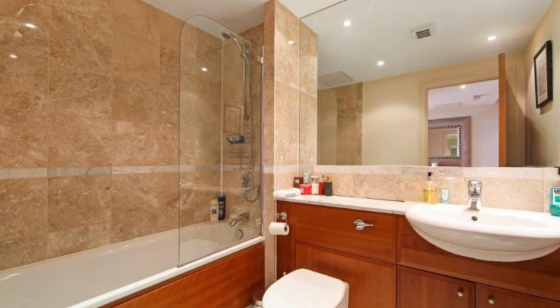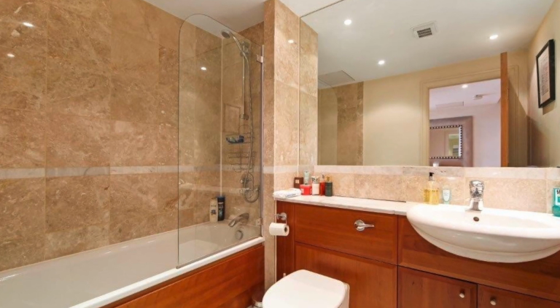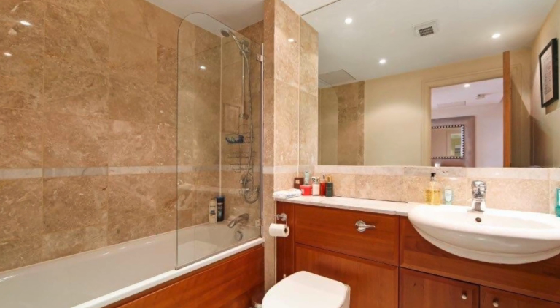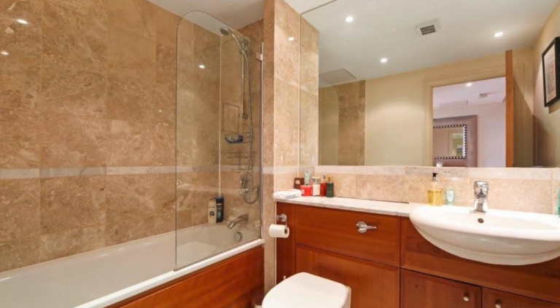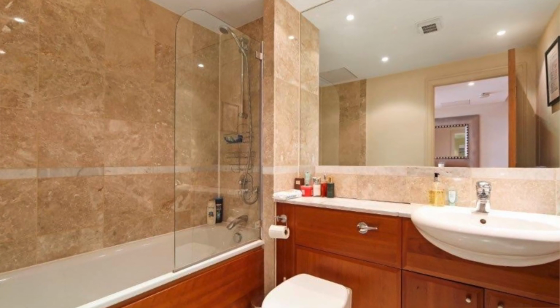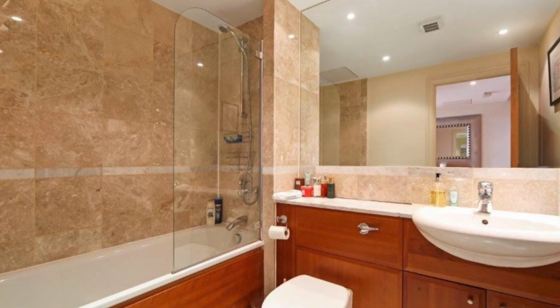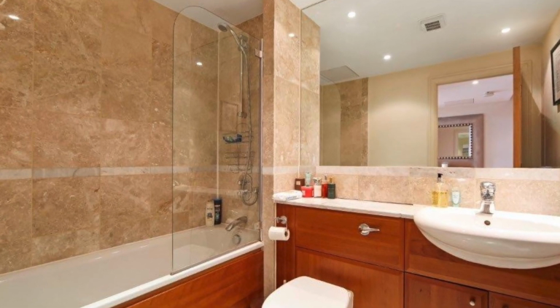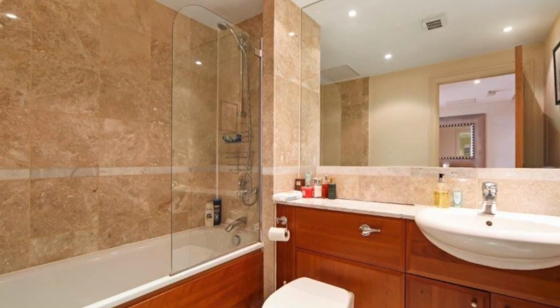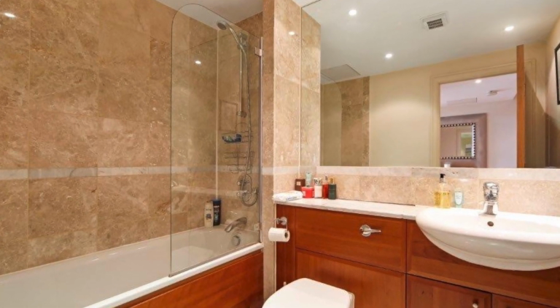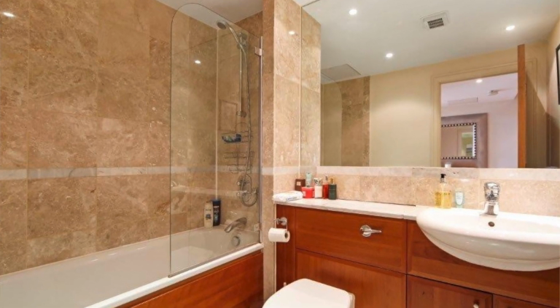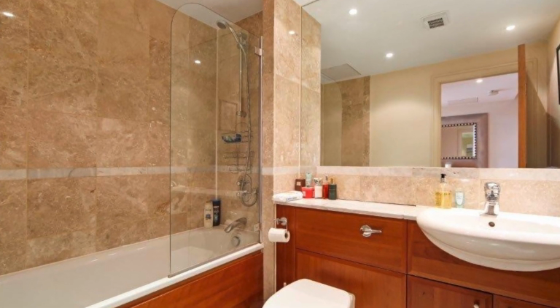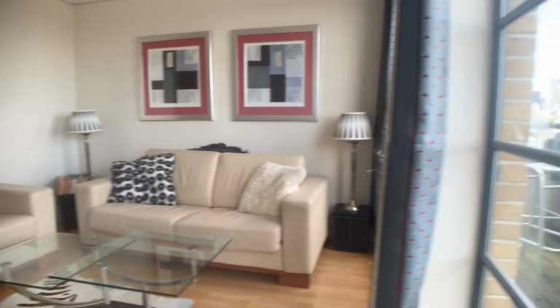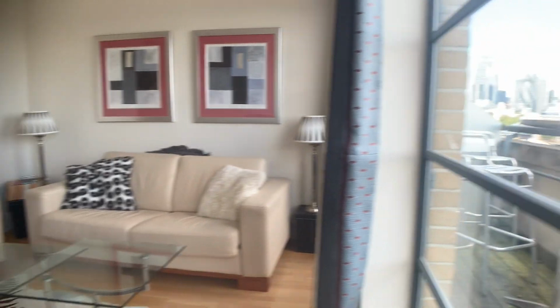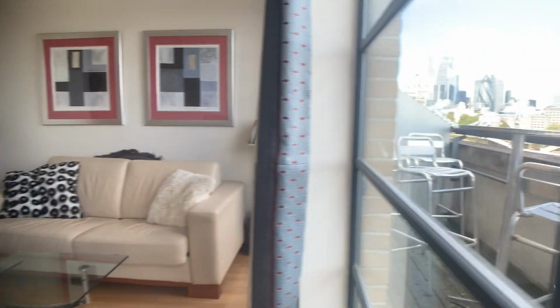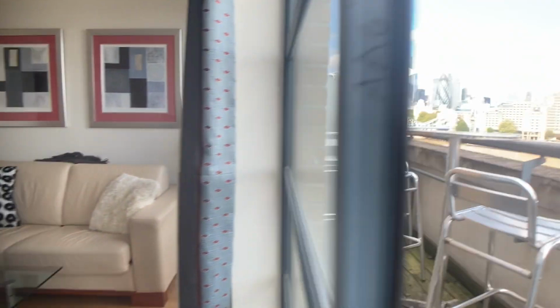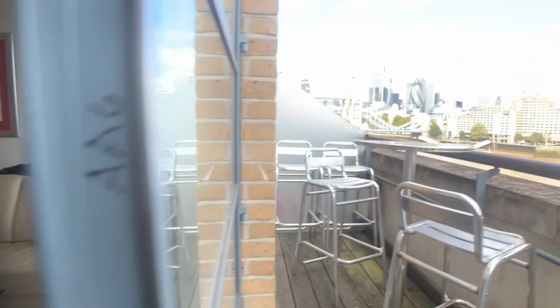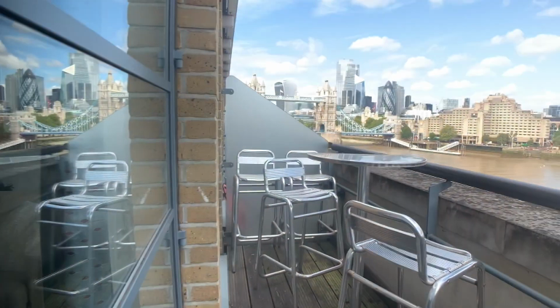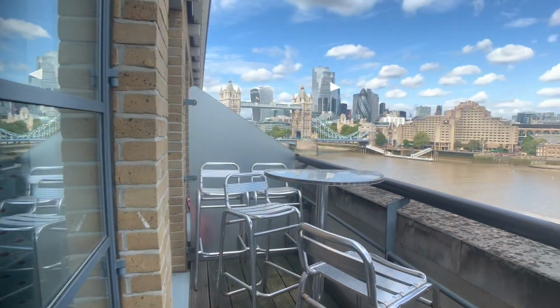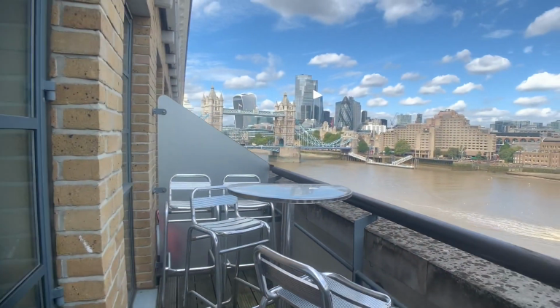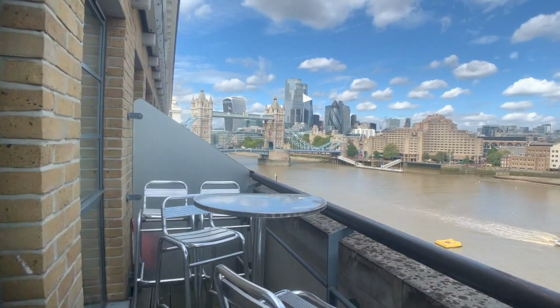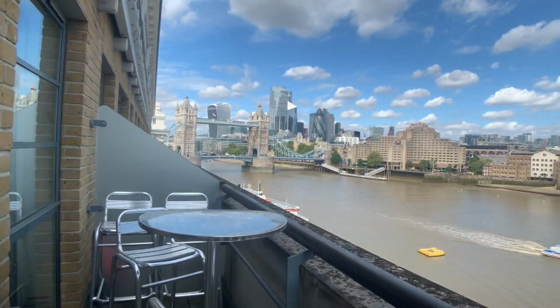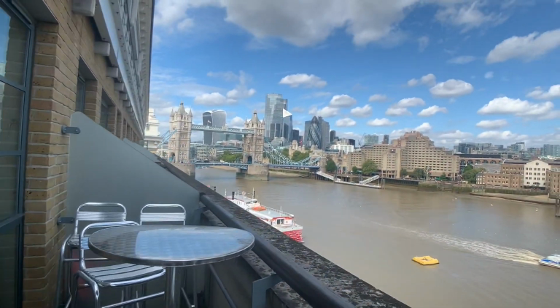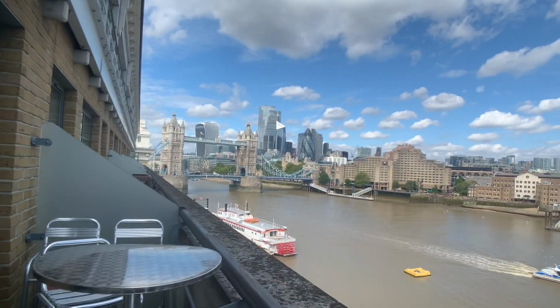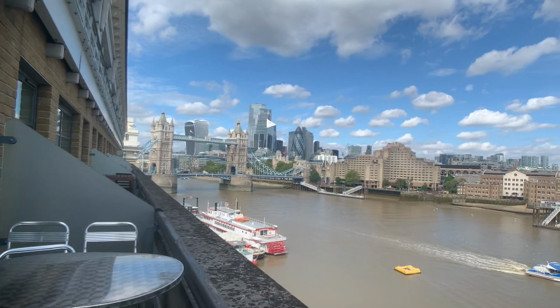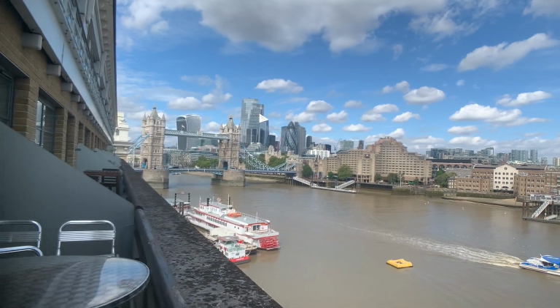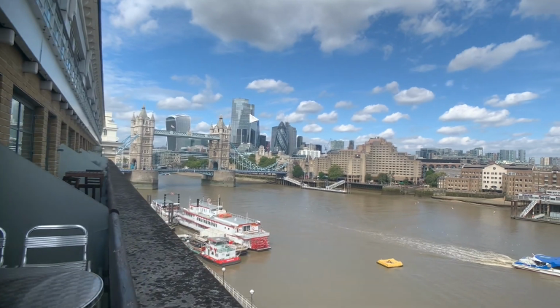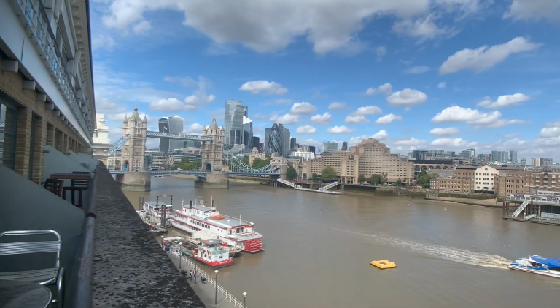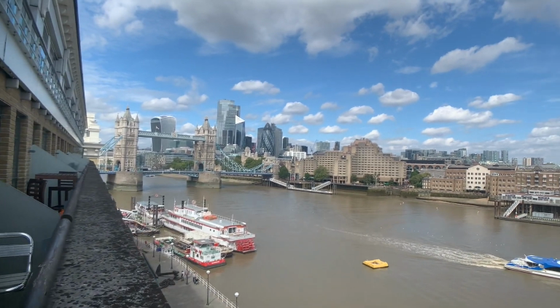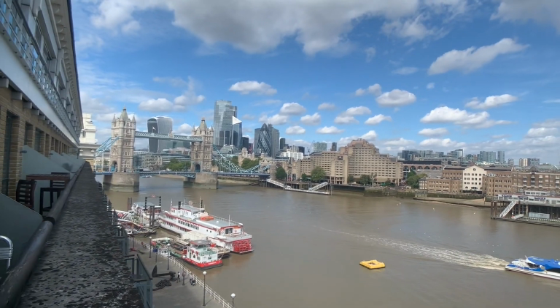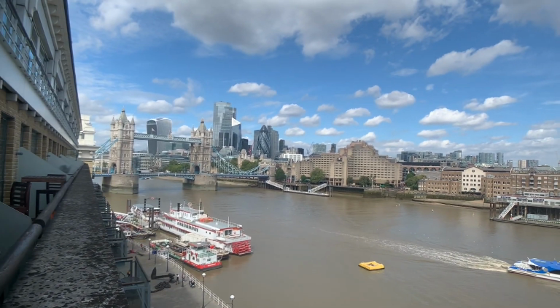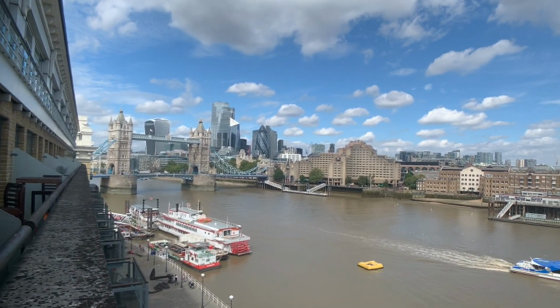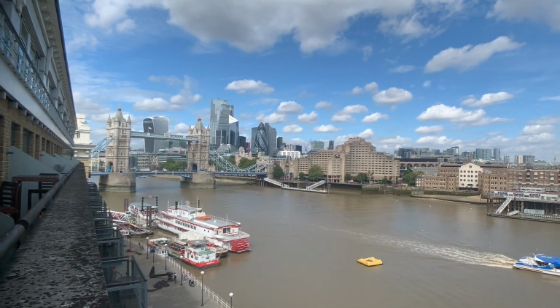Next to the bedroom is the bathroom. It has a bath with a shower above it — there's nothing missing here. It's a really nice apartment, a great place to live.